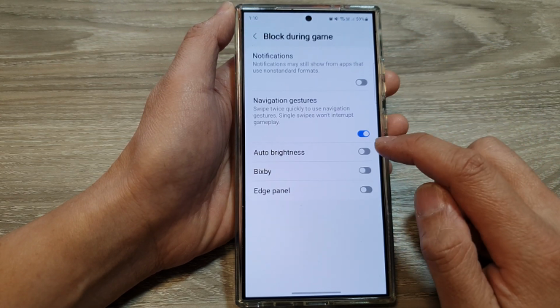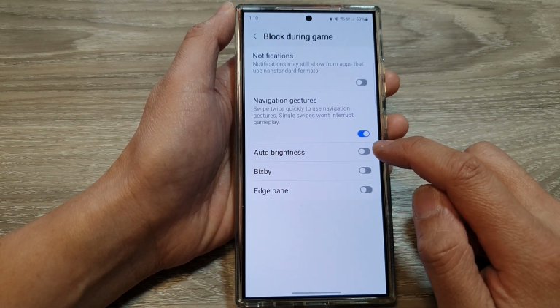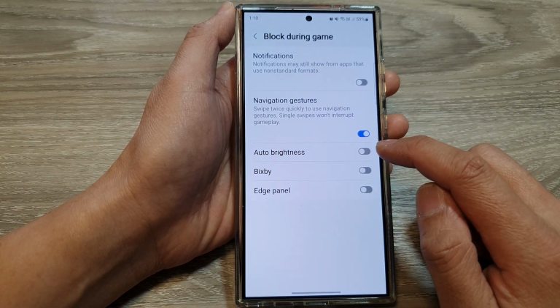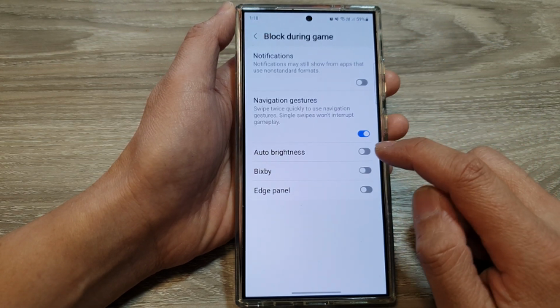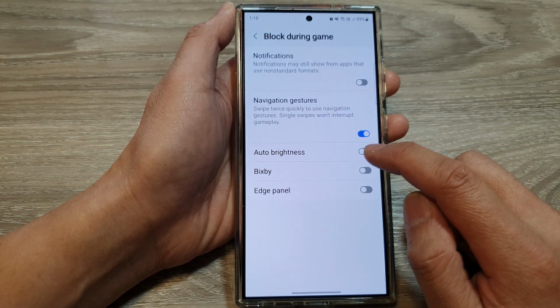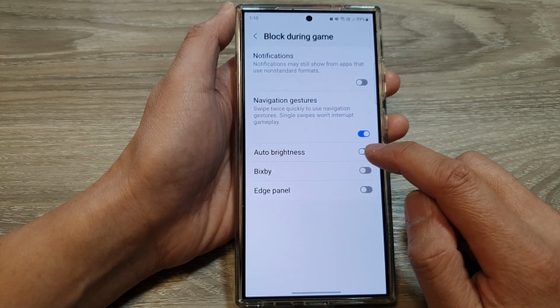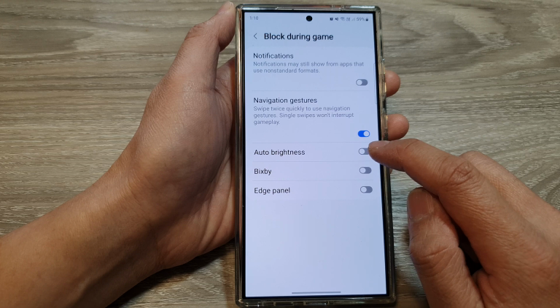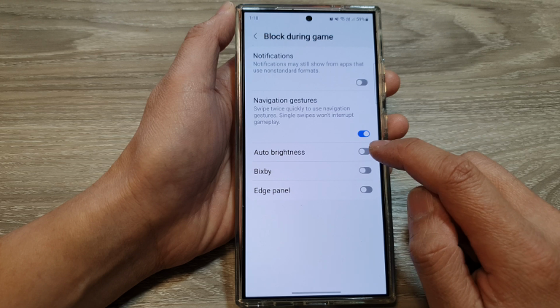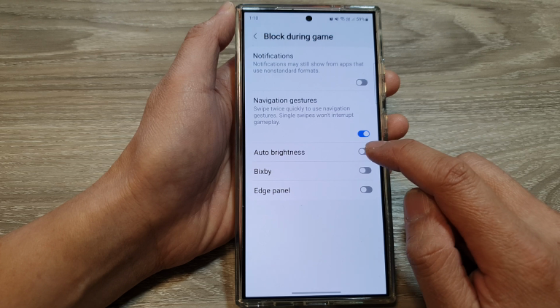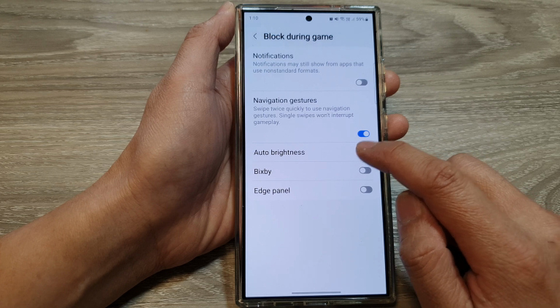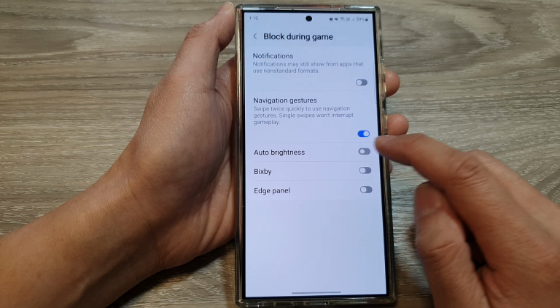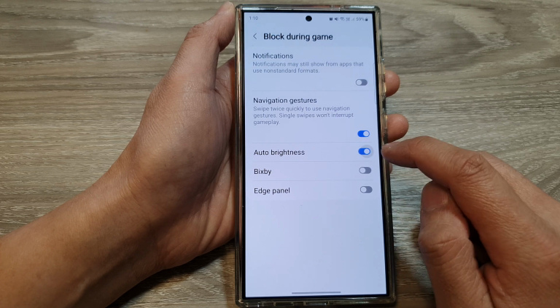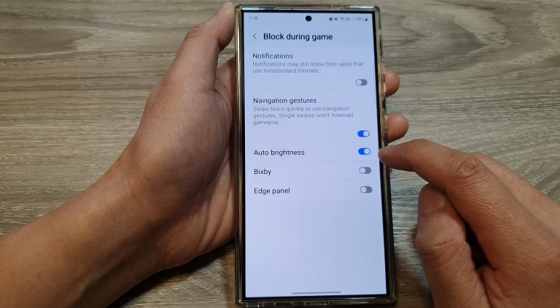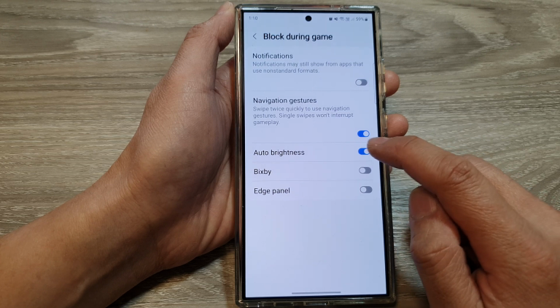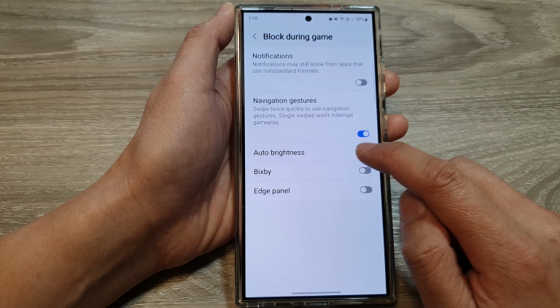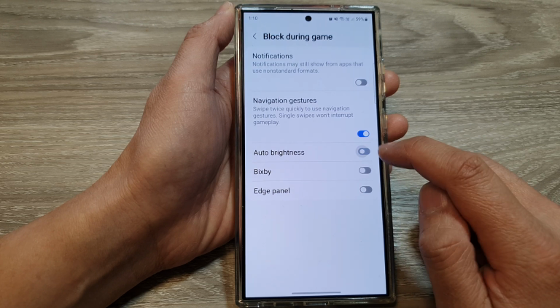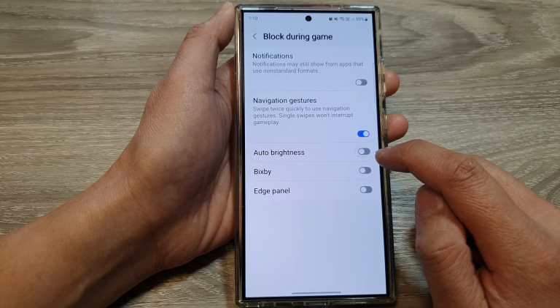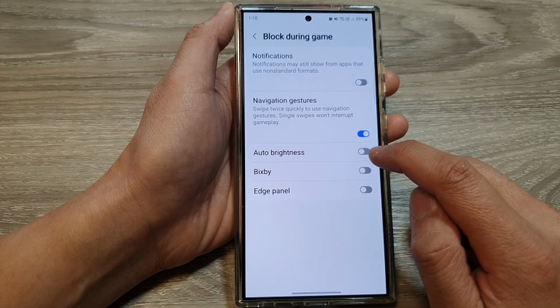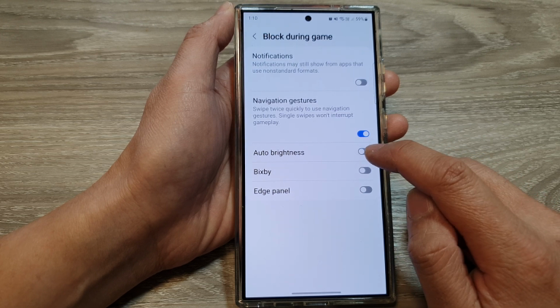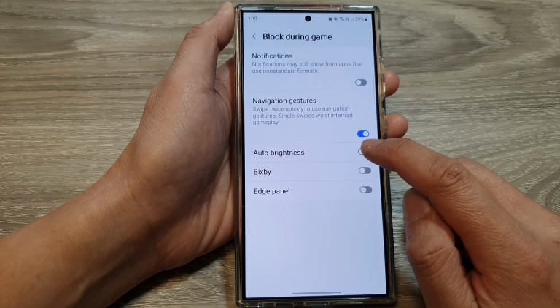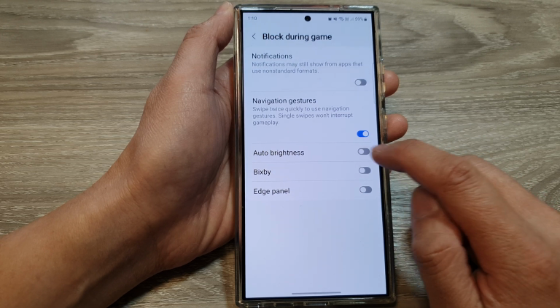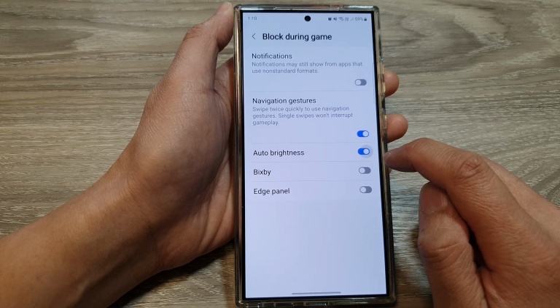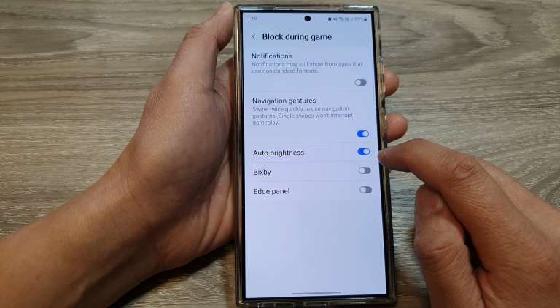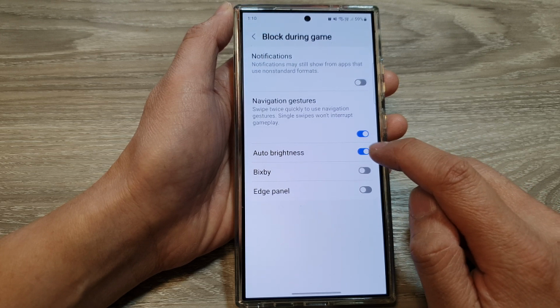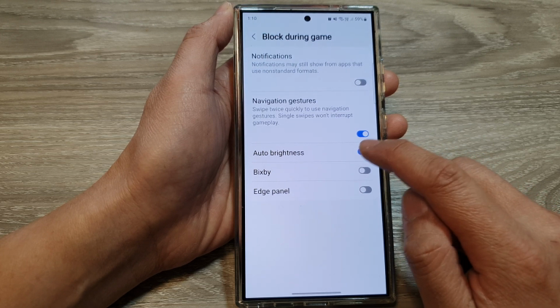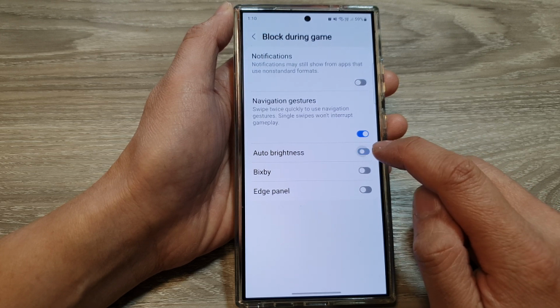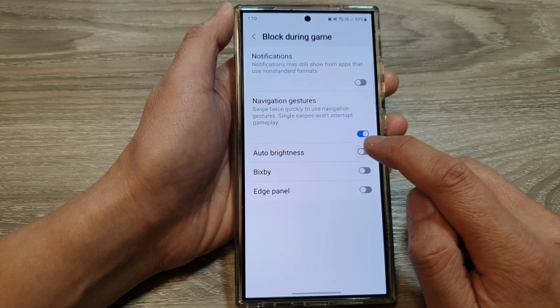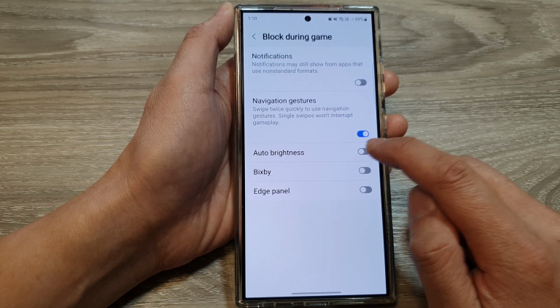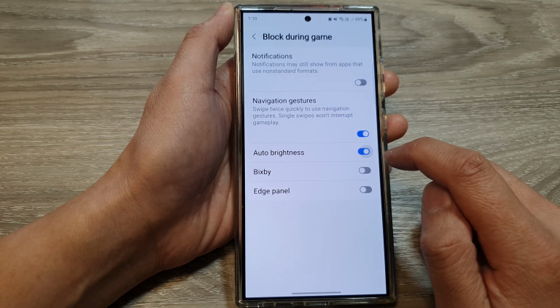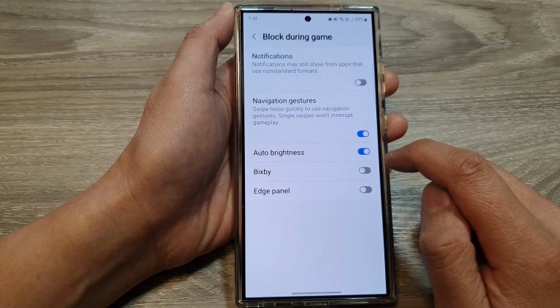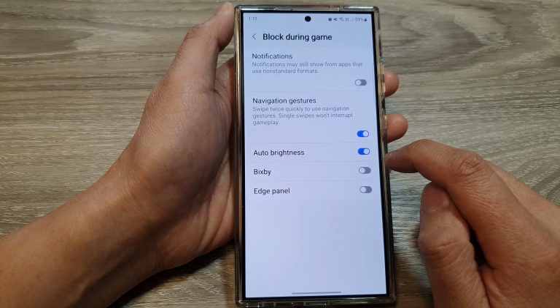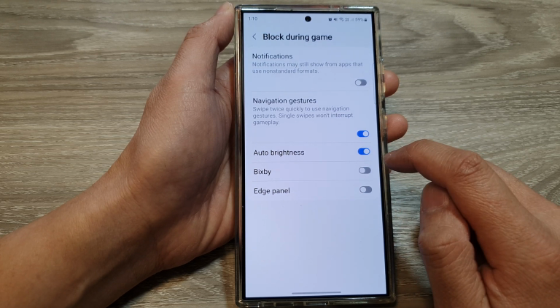Now you will see that auto brightness becomes active and you can turn it on or off. That's it.